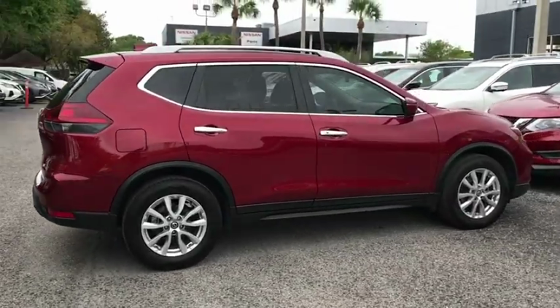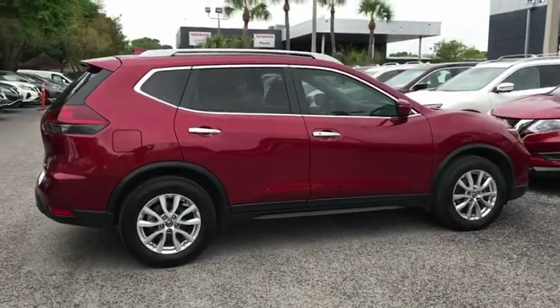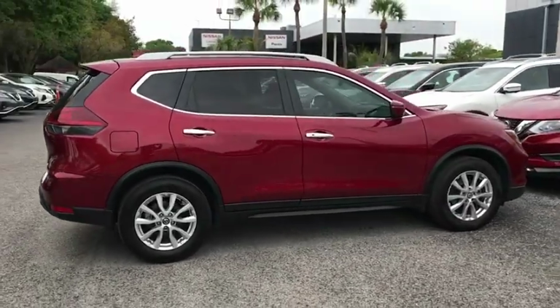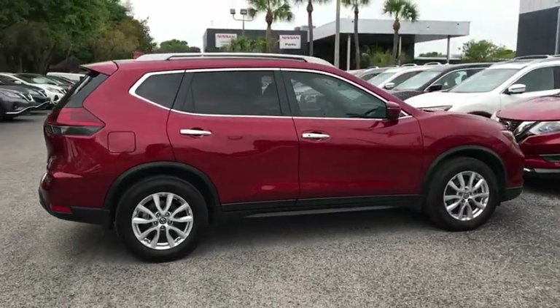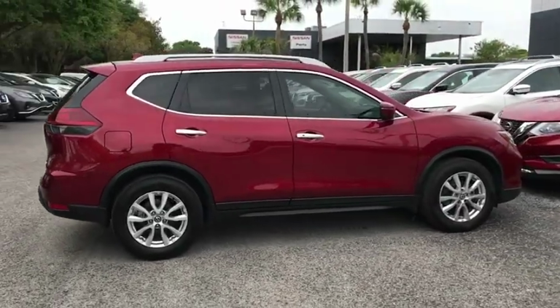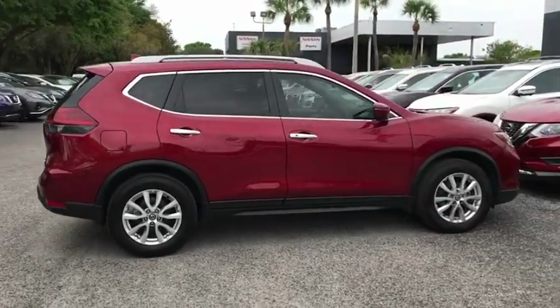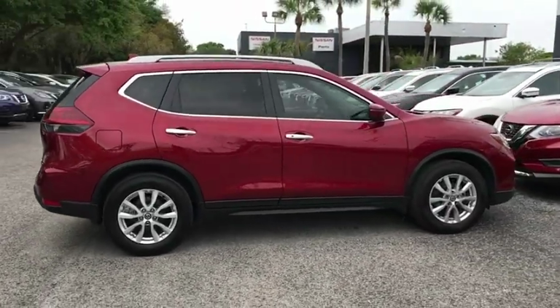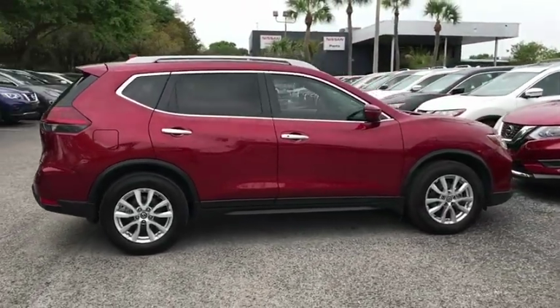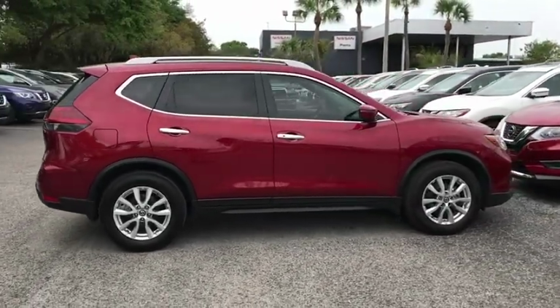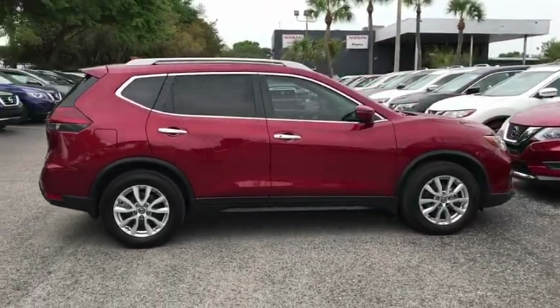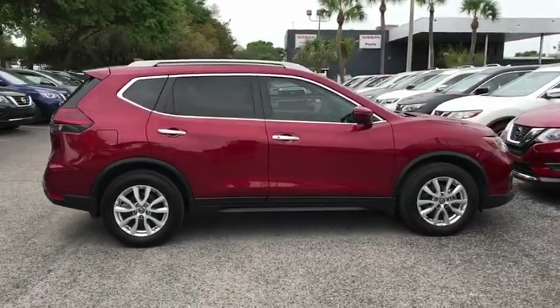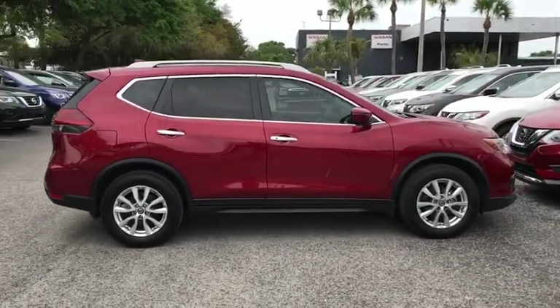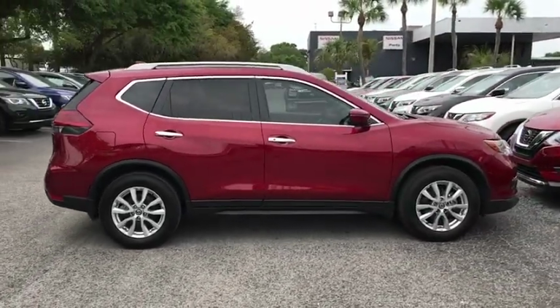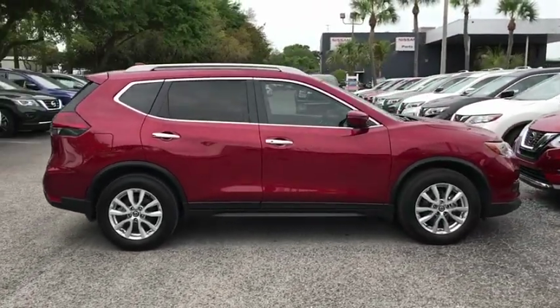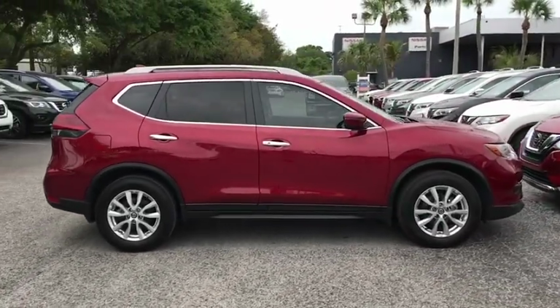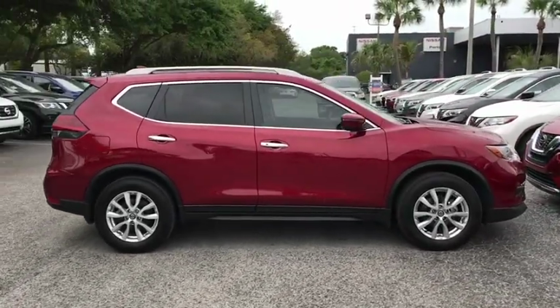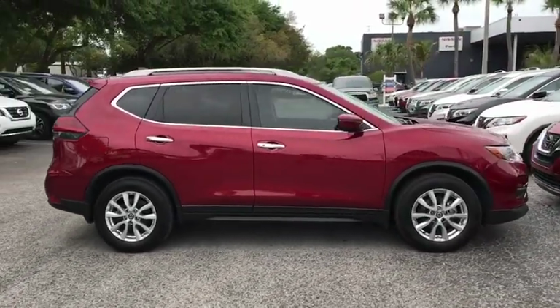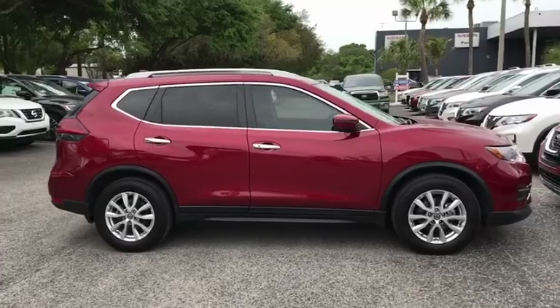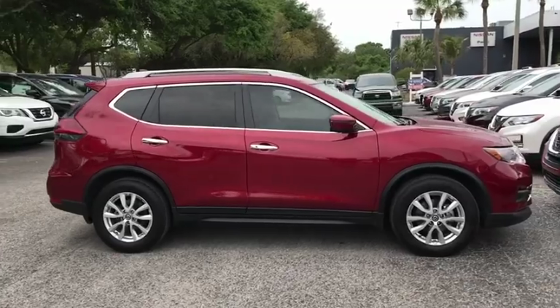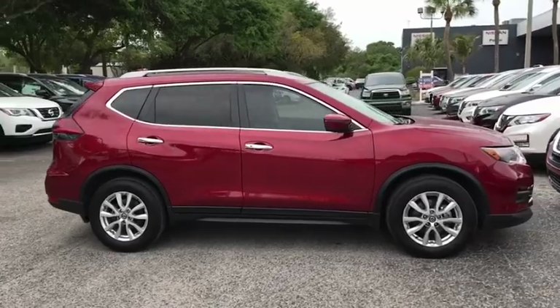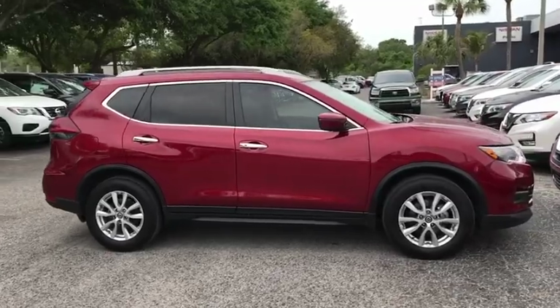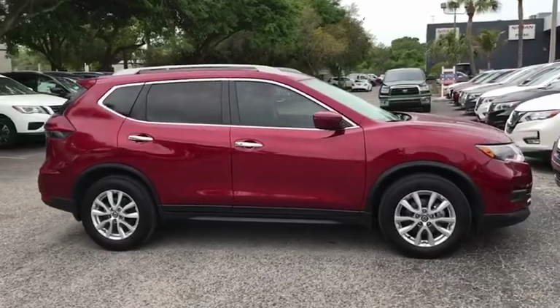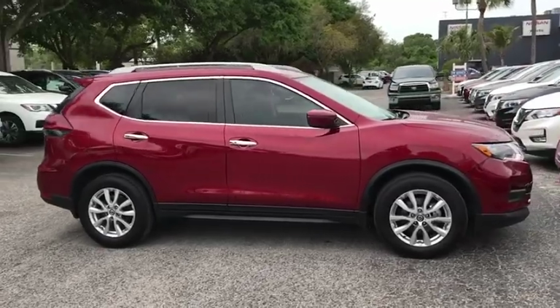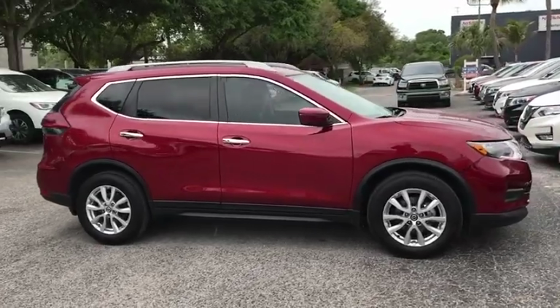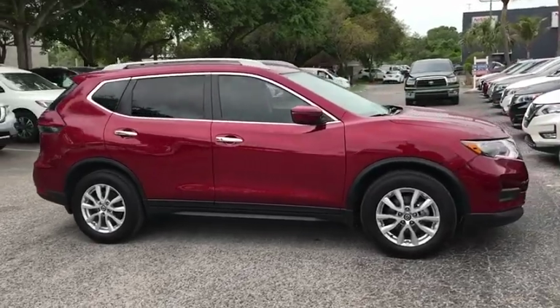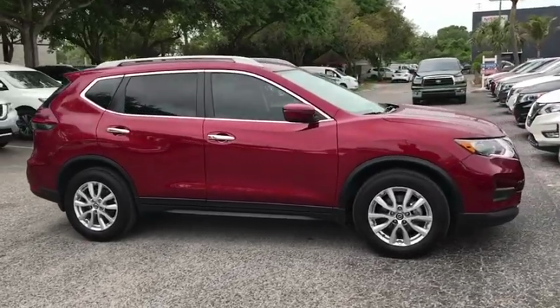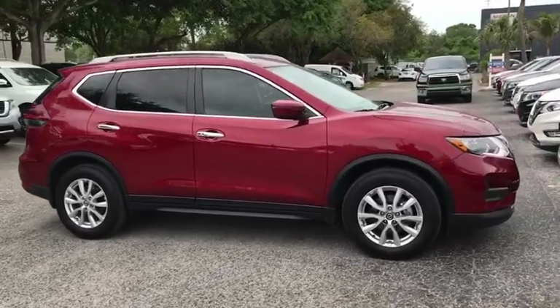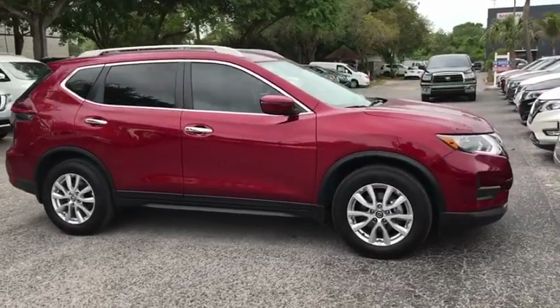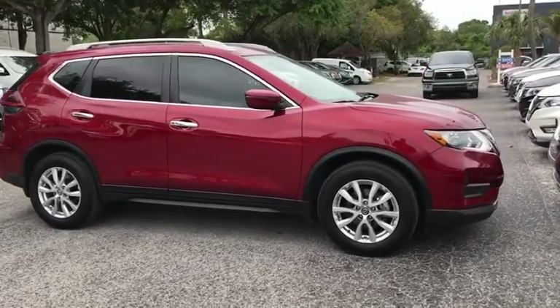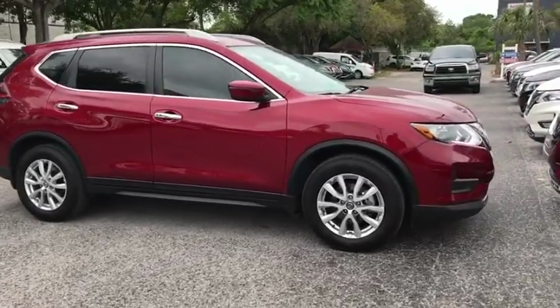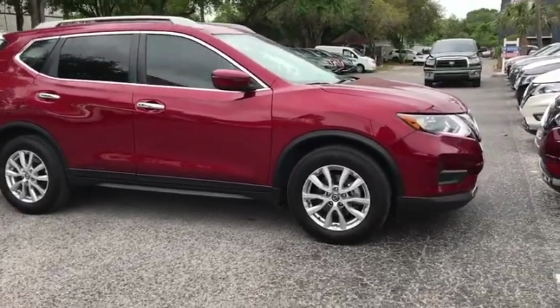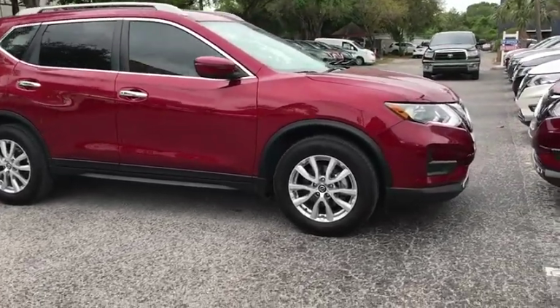And is priced below $20,000. This vehicle has less than 20,000 miles.